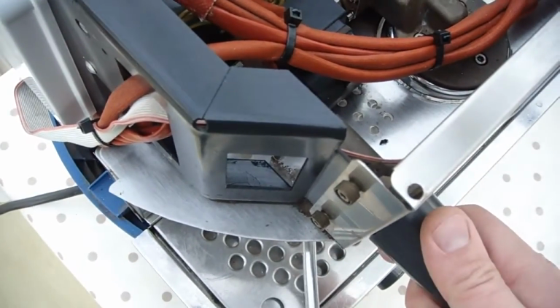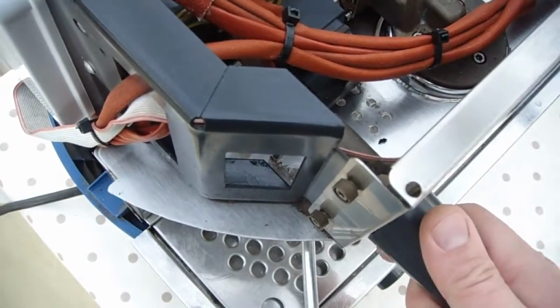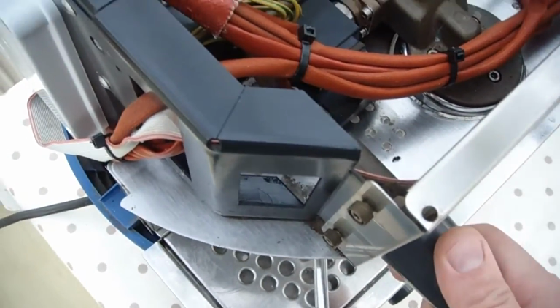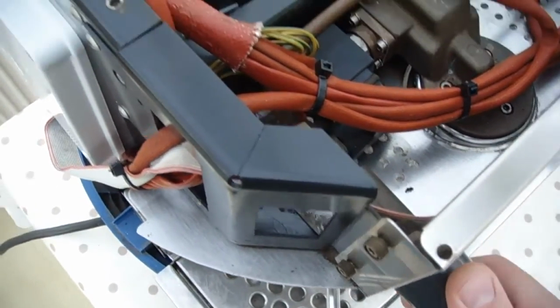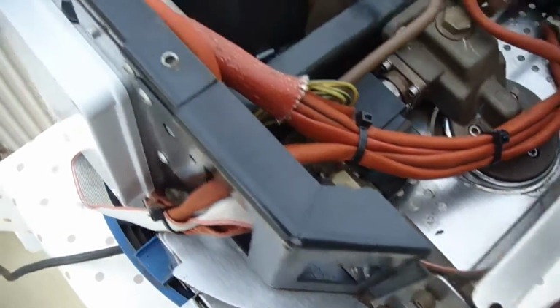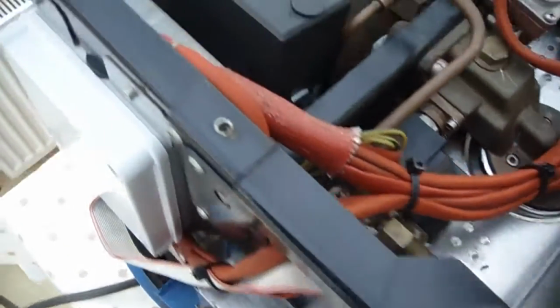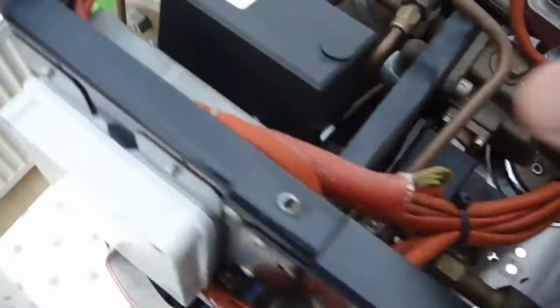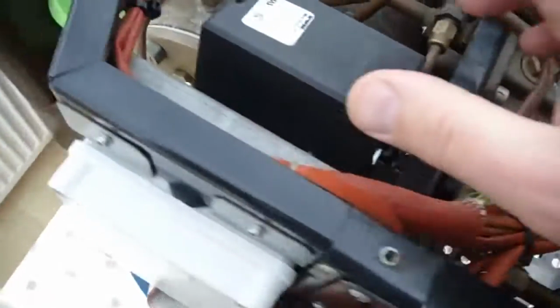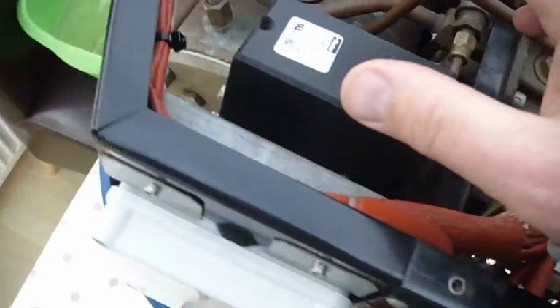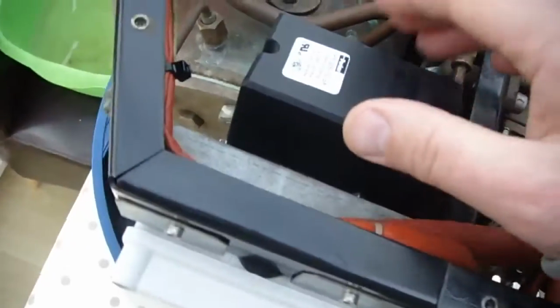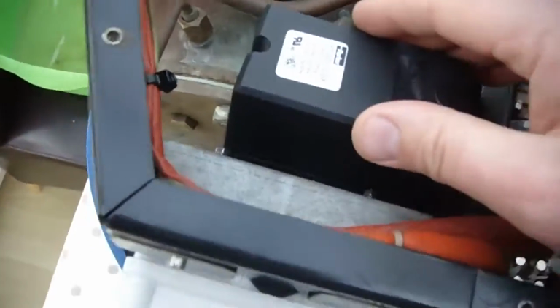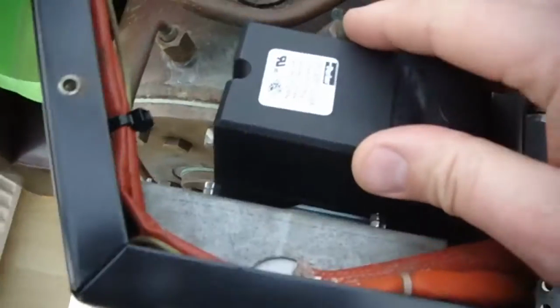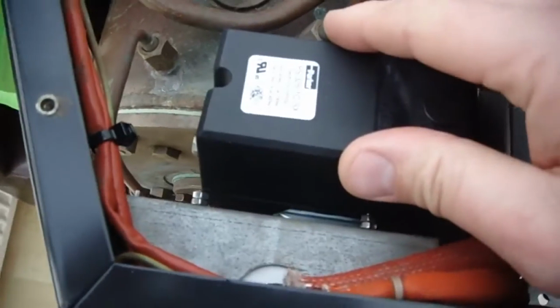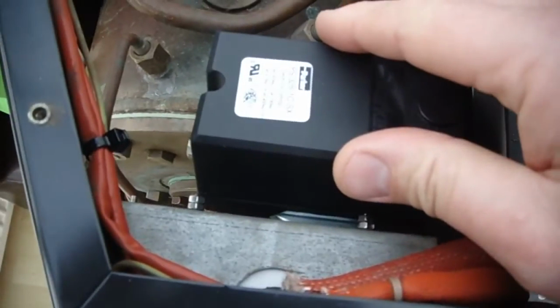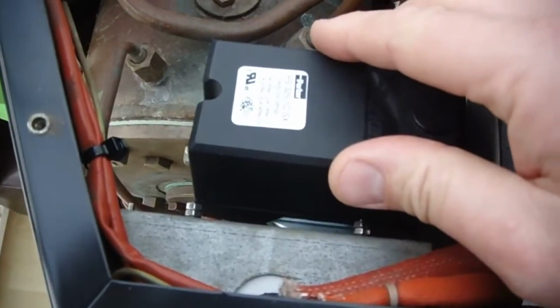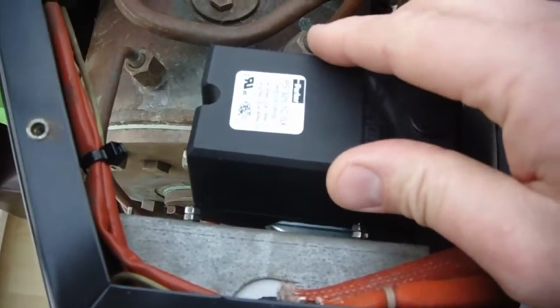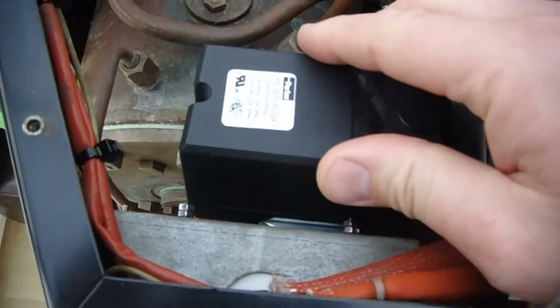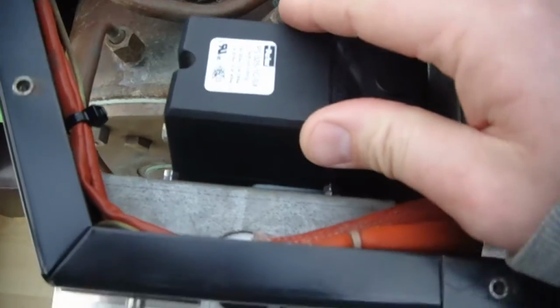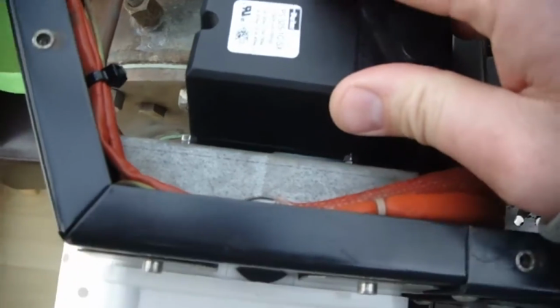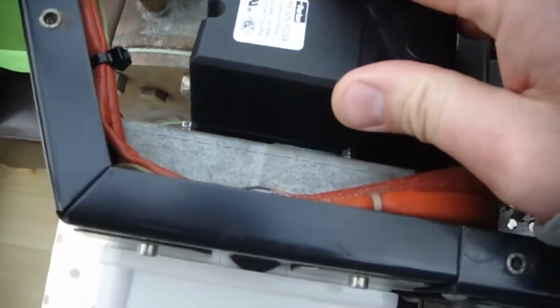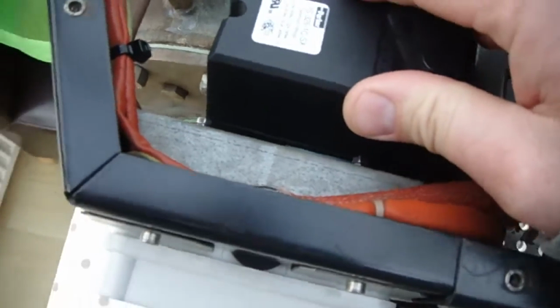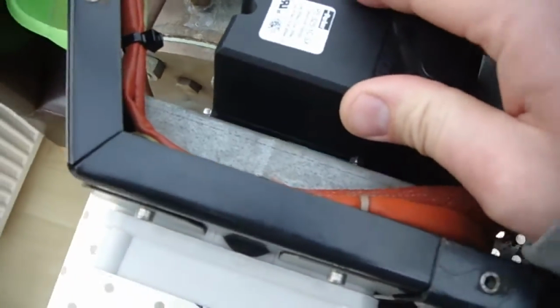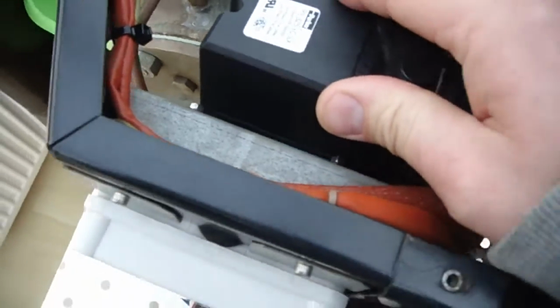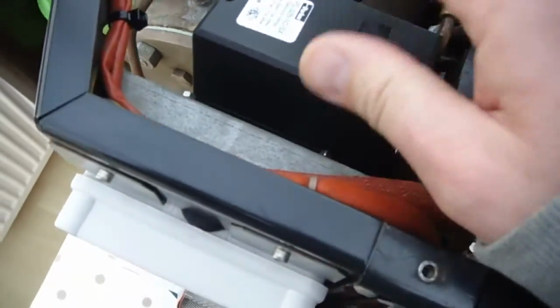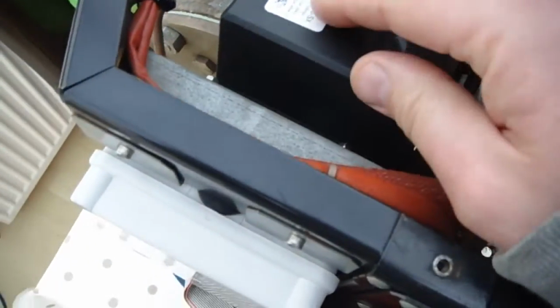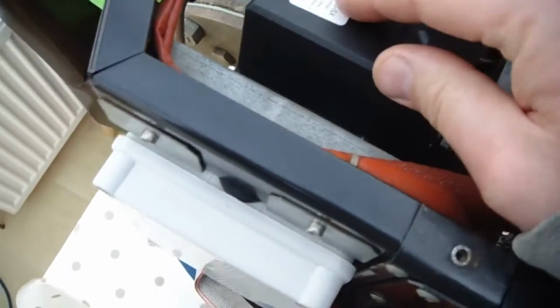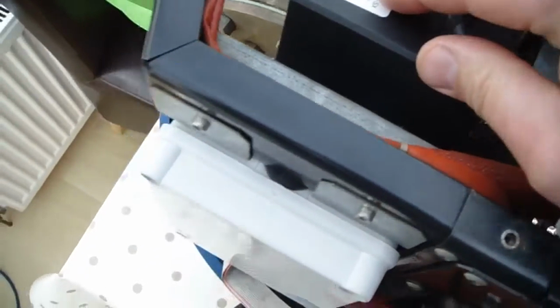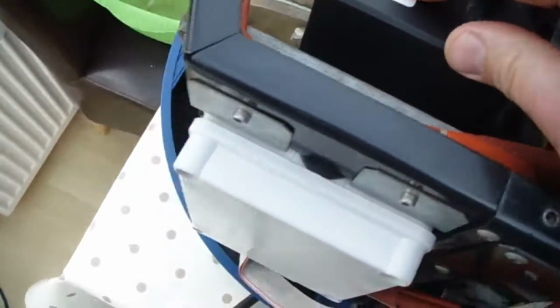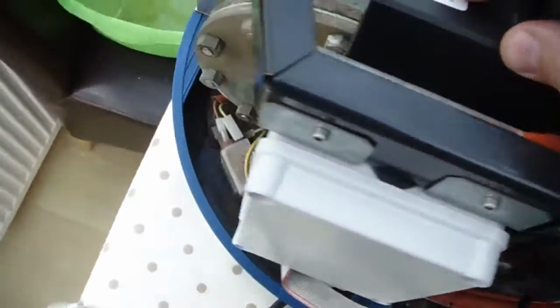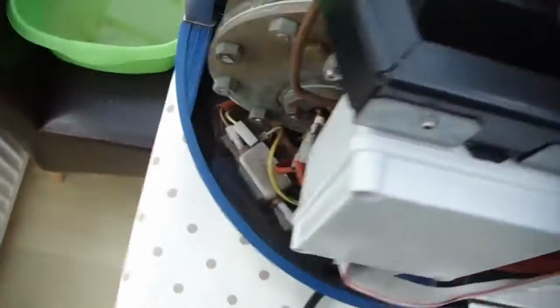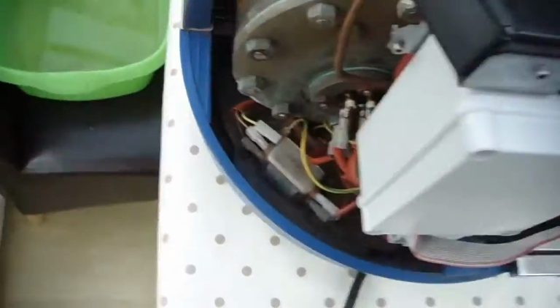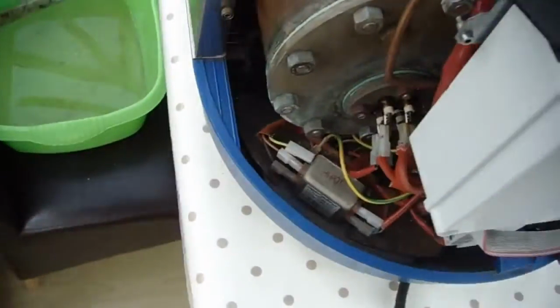We've got the steam valve, and this is a new Parker pressure switch, which you've just heard click in here.